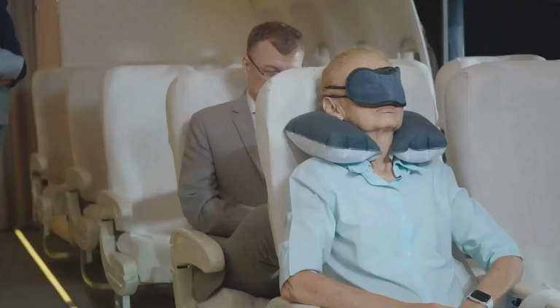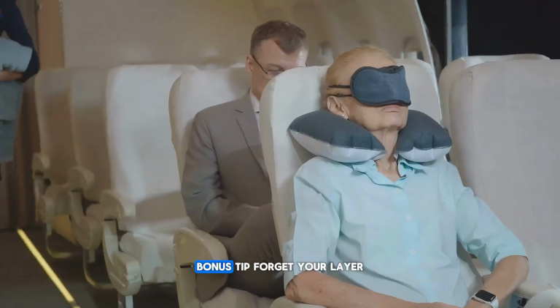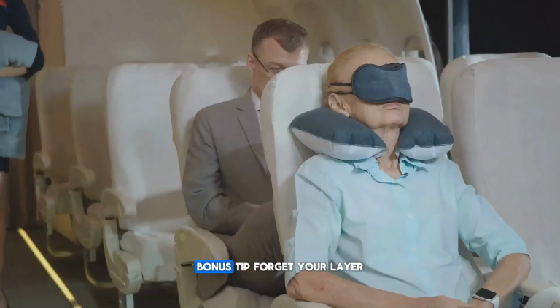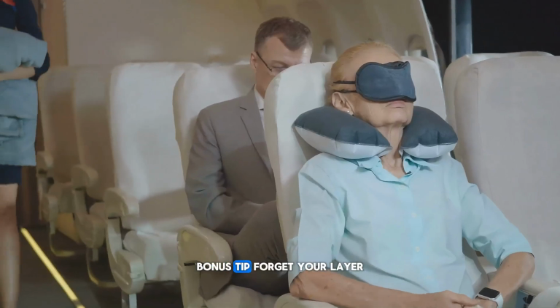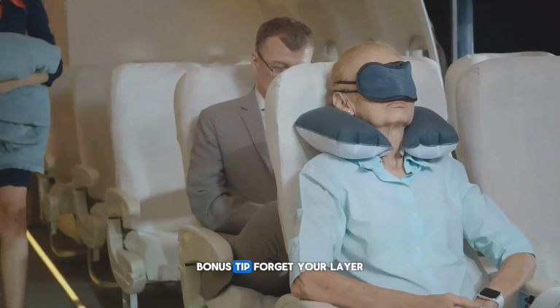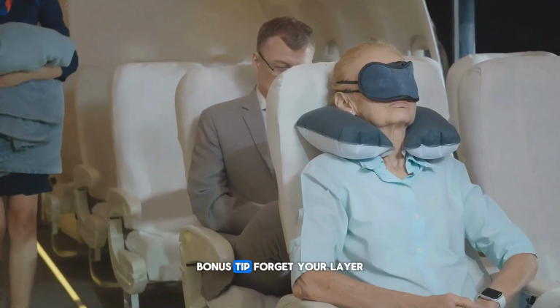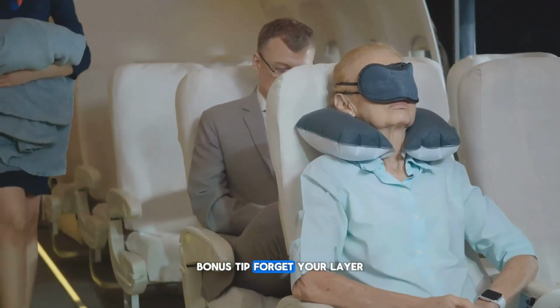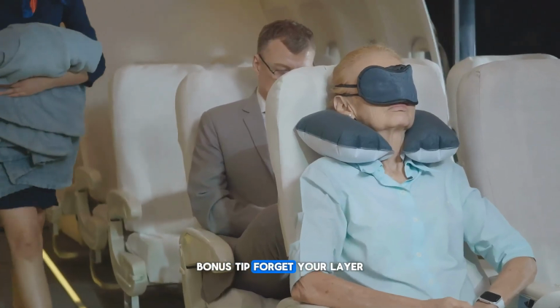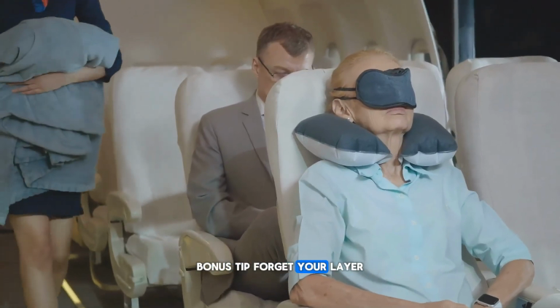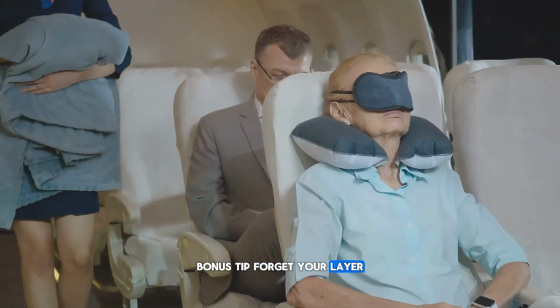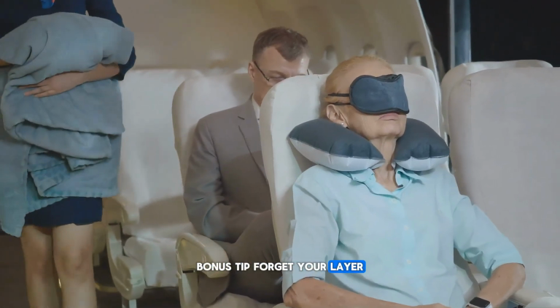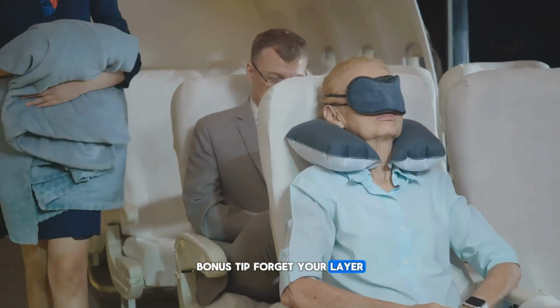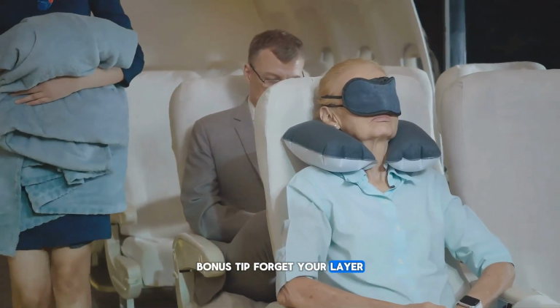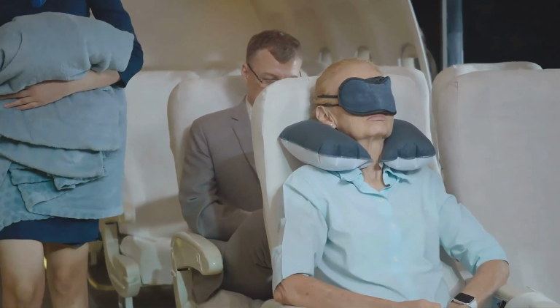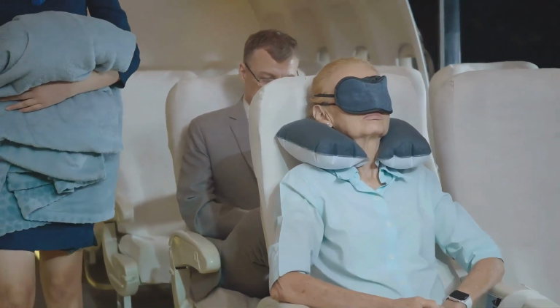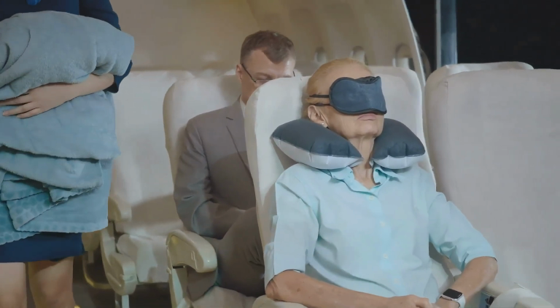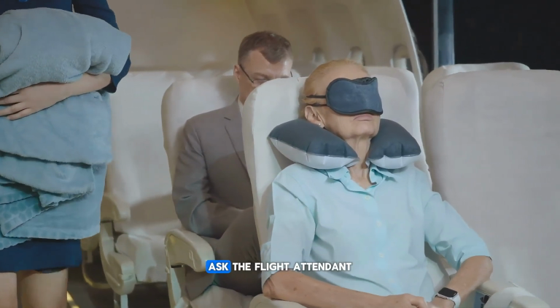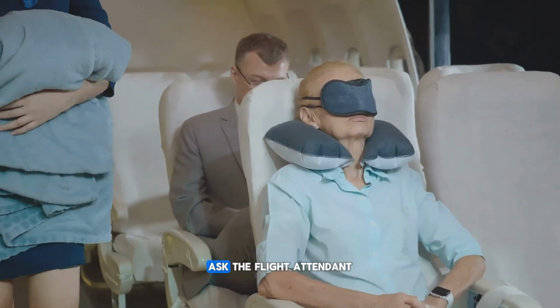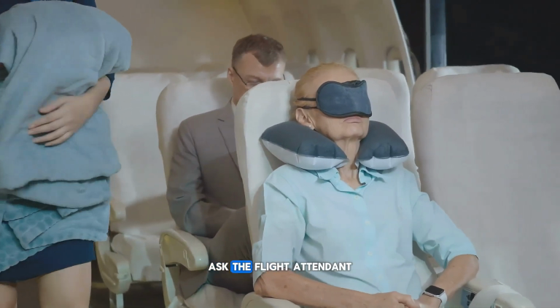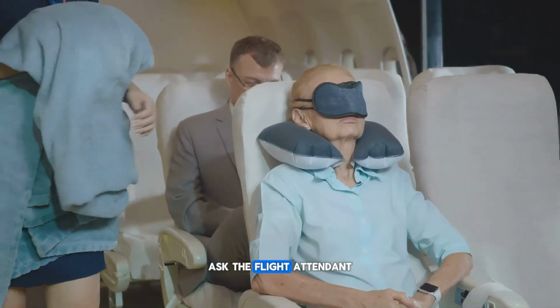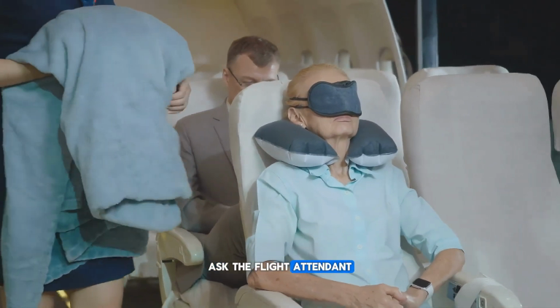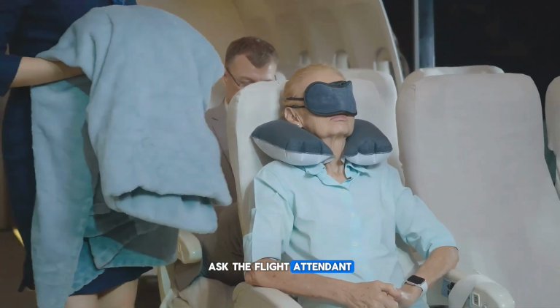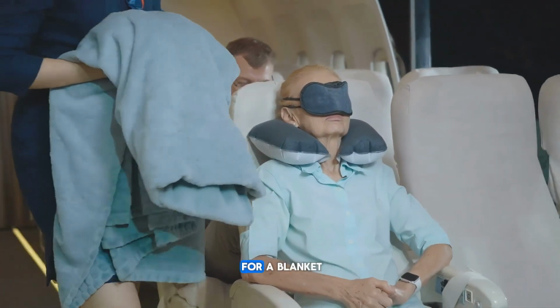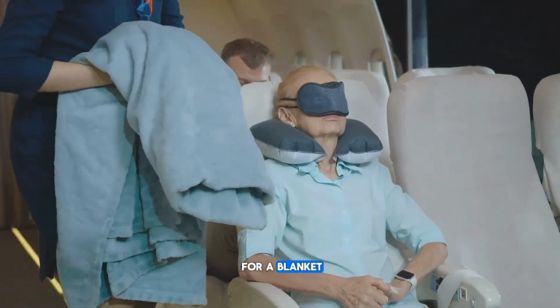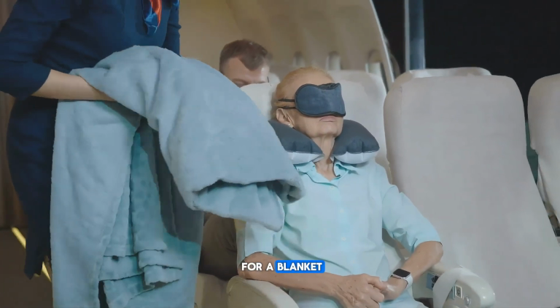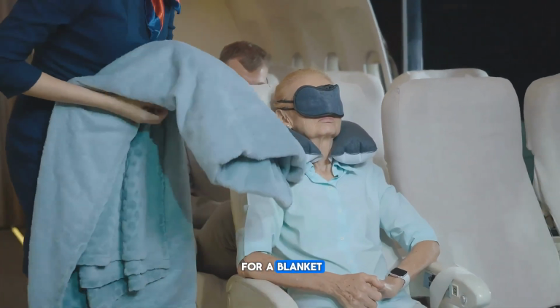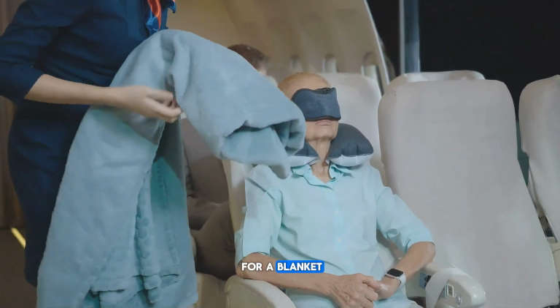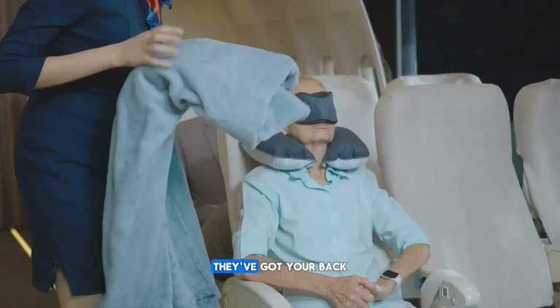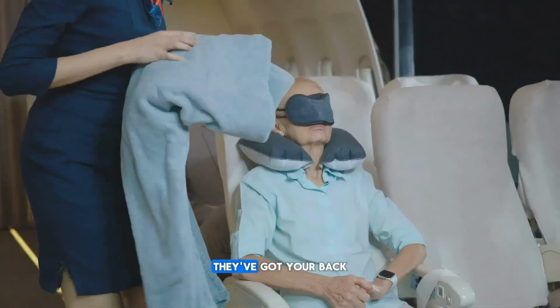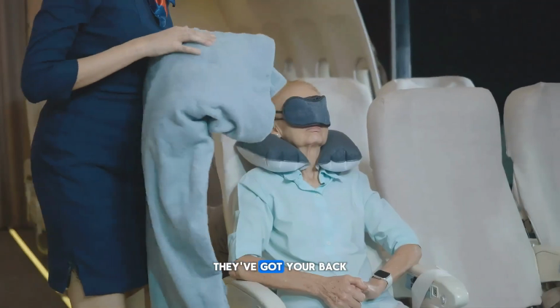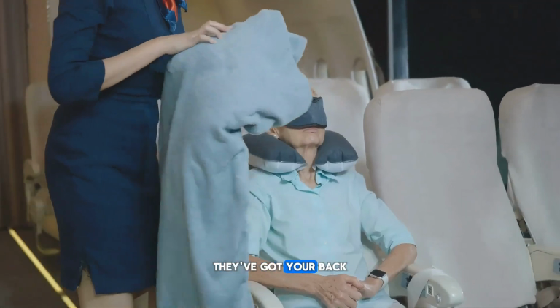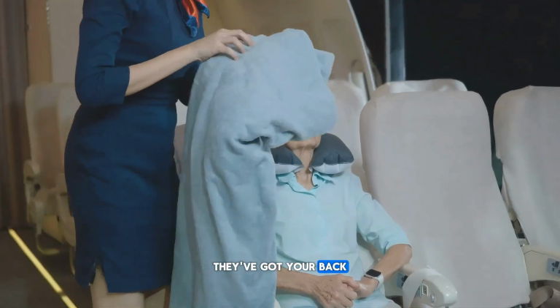Bonus tip: forgot your layer? Ask the flight attendant for a blanket. They've got your back.